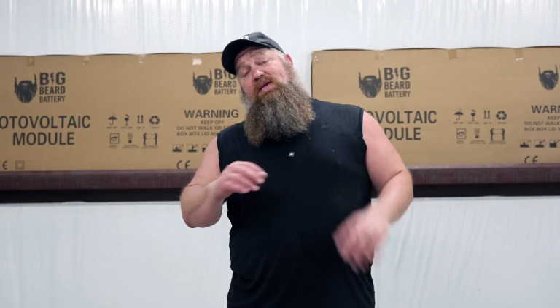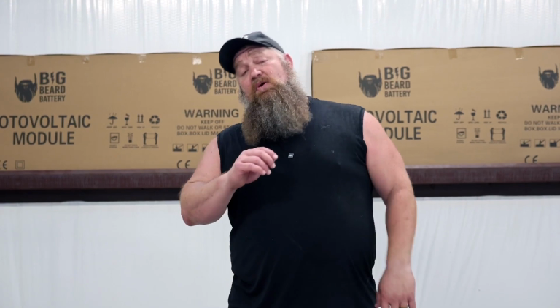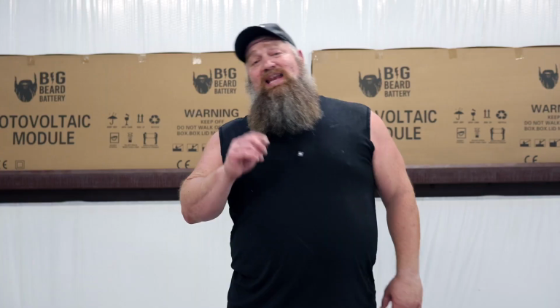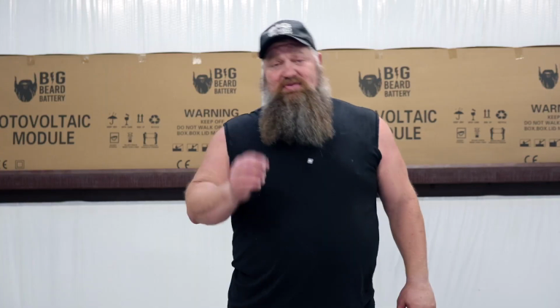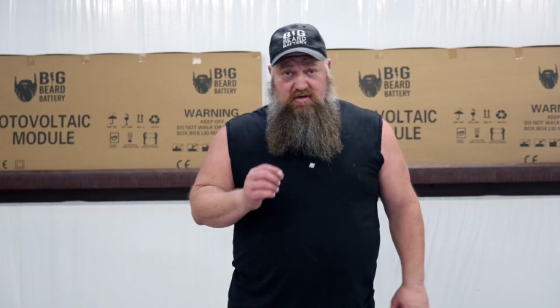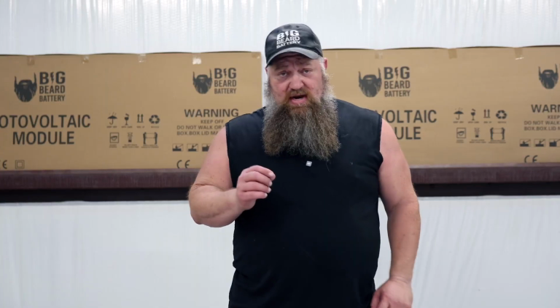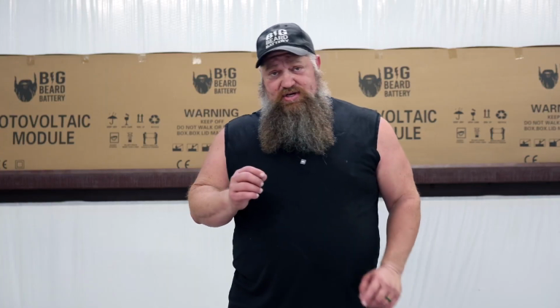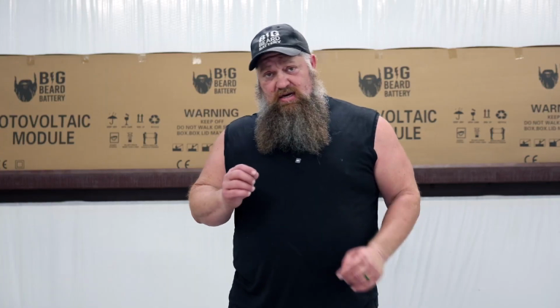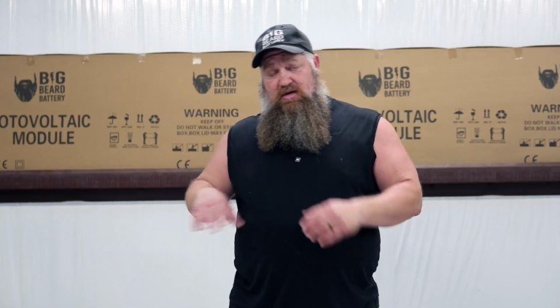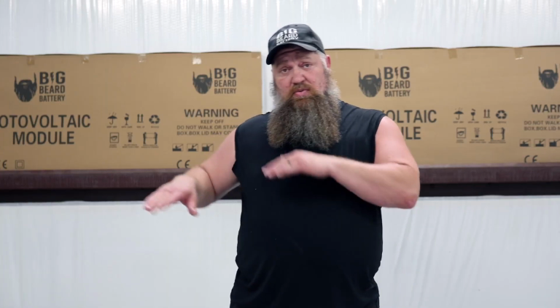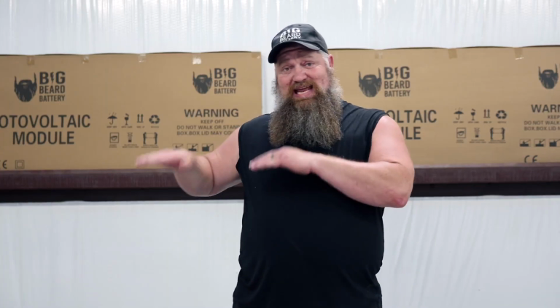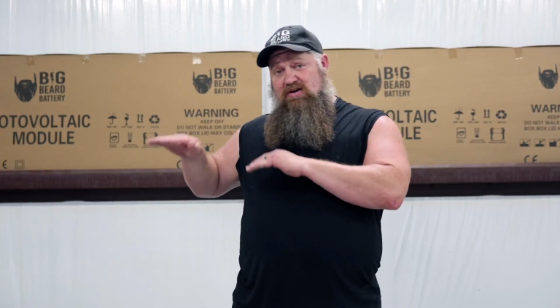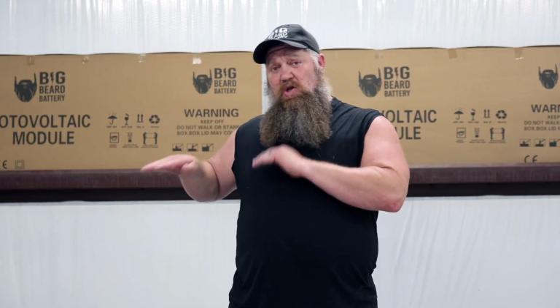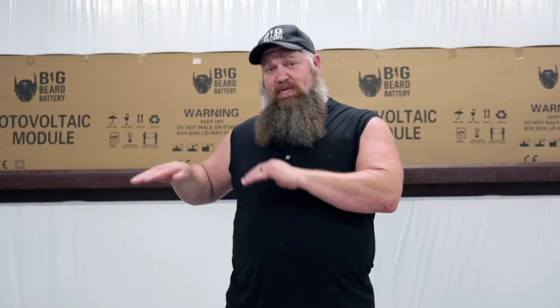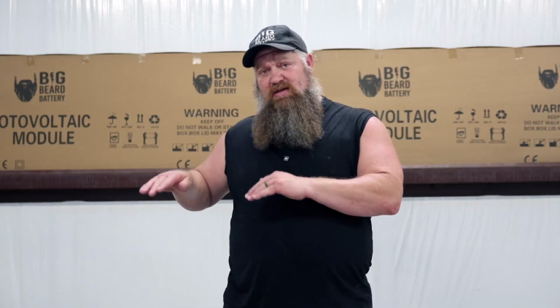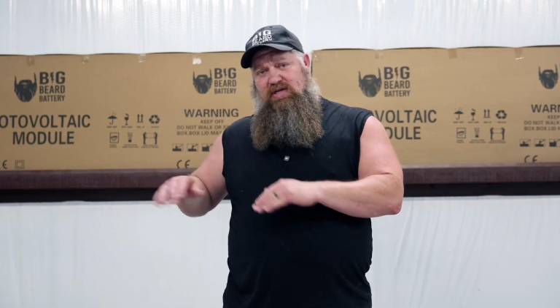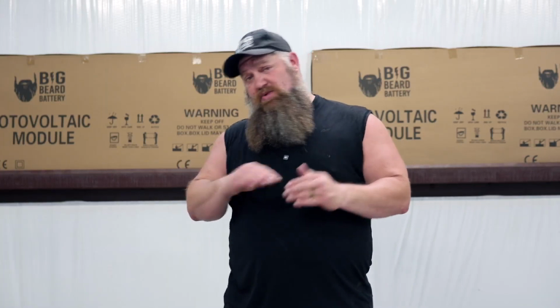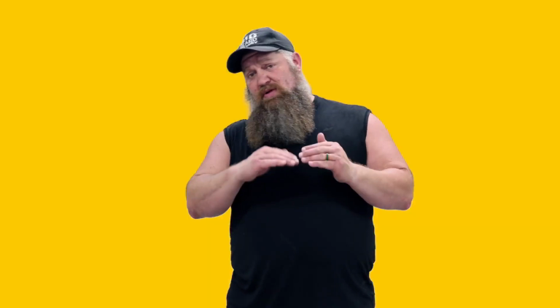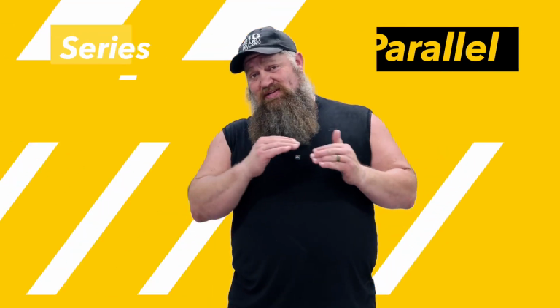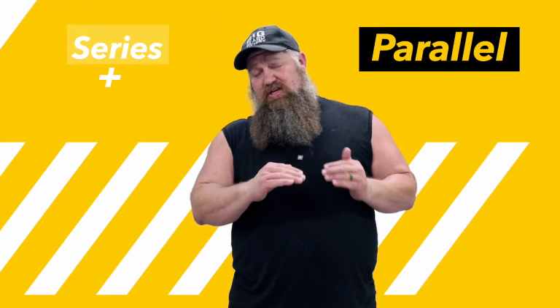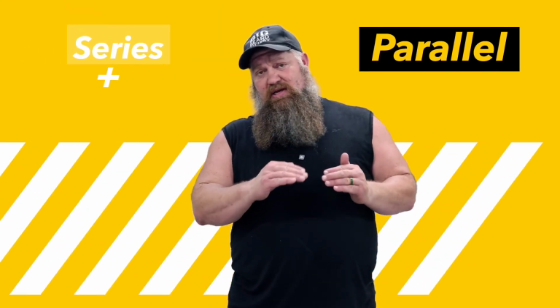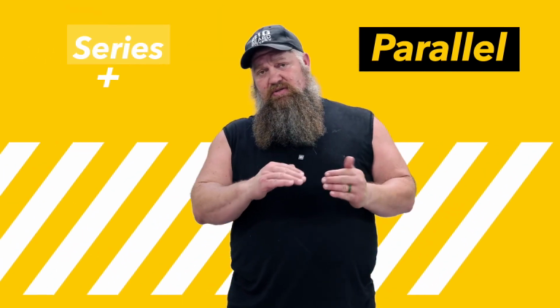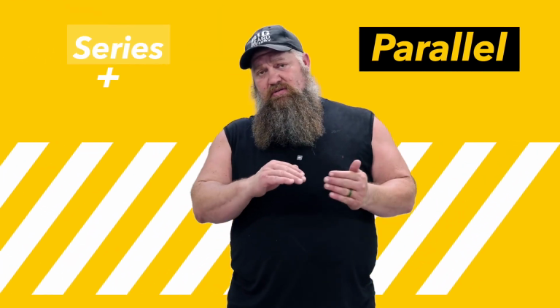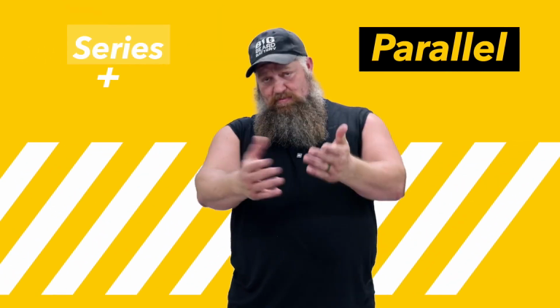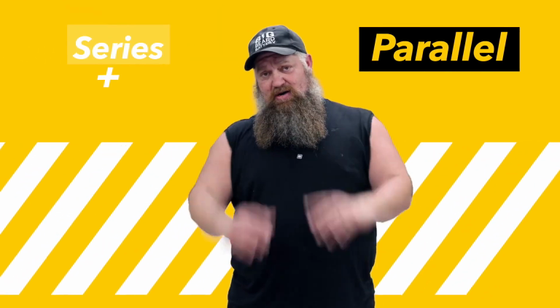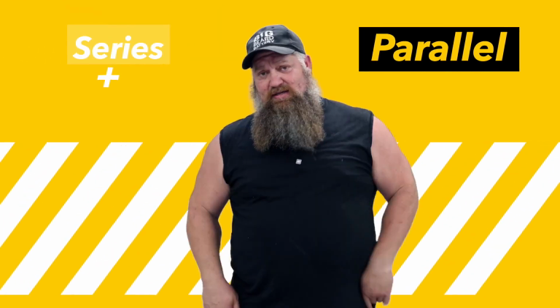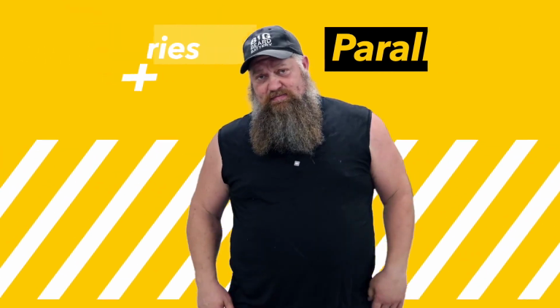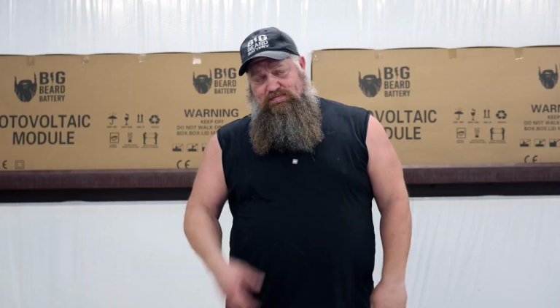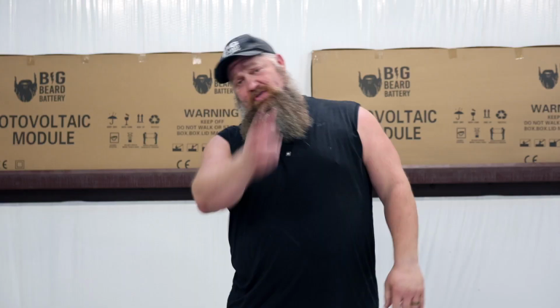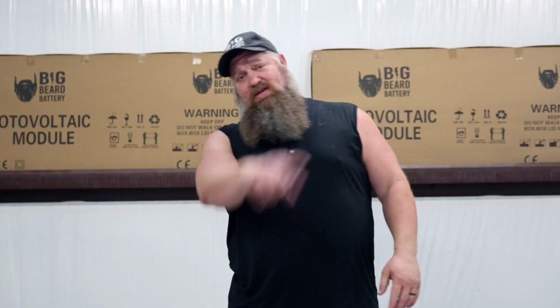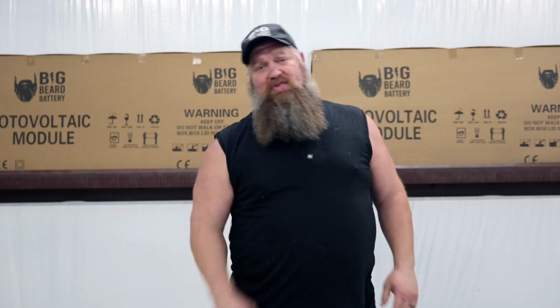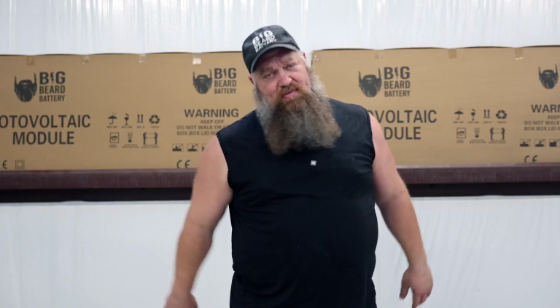This week we'll go ahead and answer the question: do we take our solar panels and put them in series or parallel? Let's go ahead and cover that.